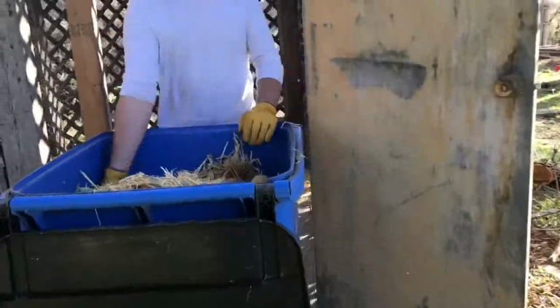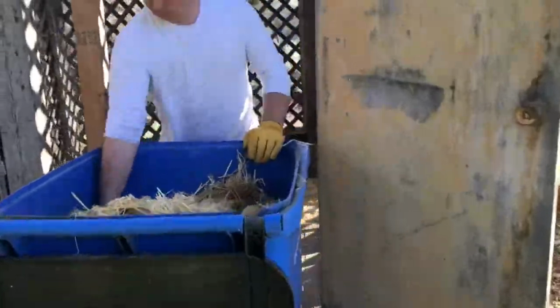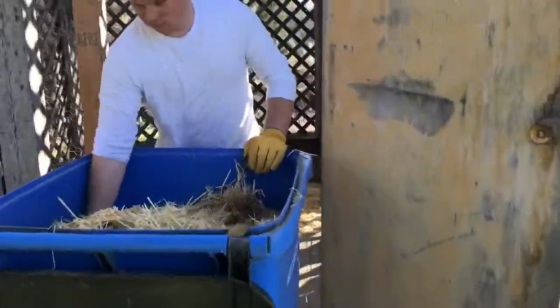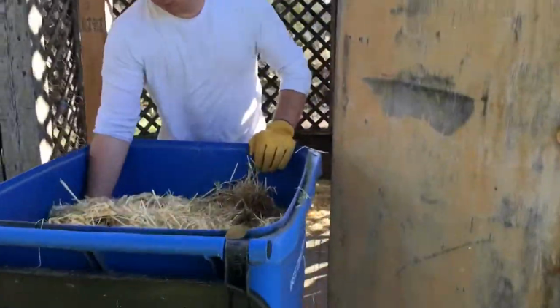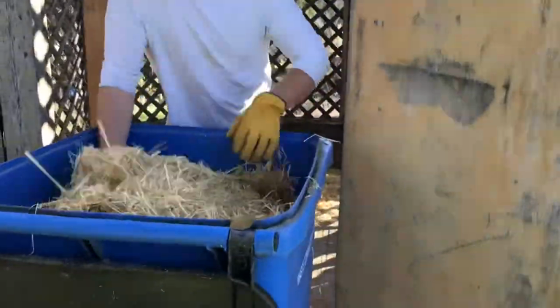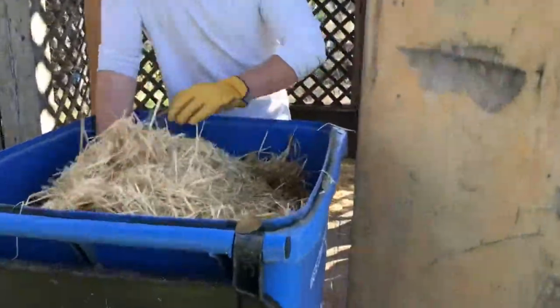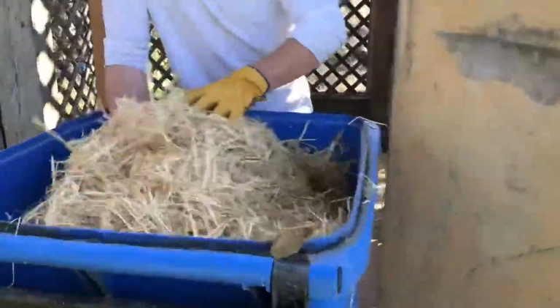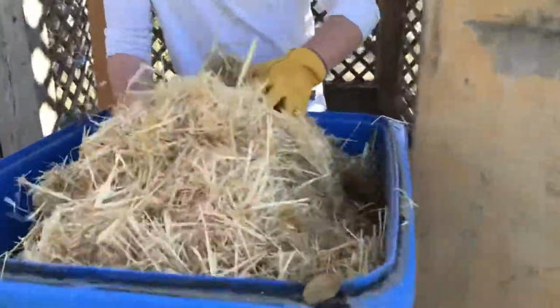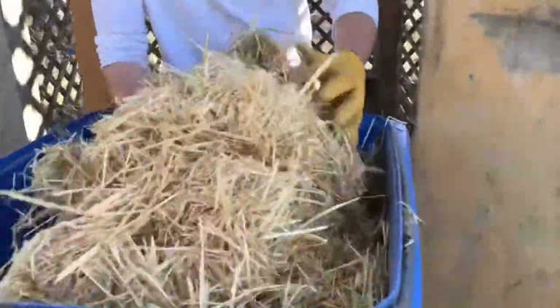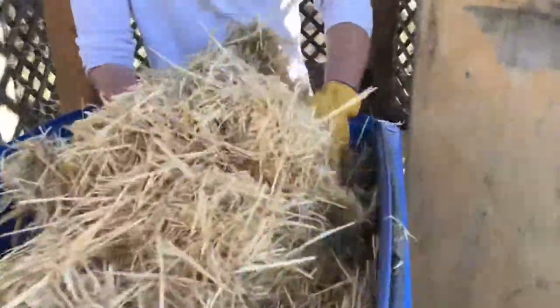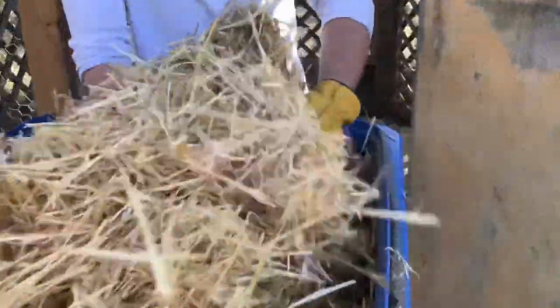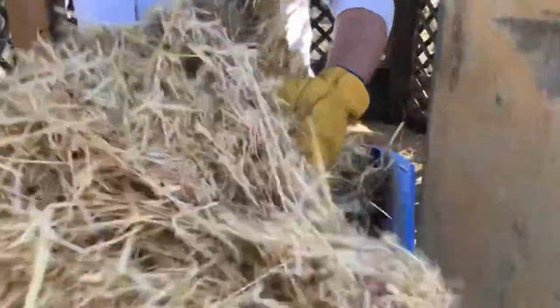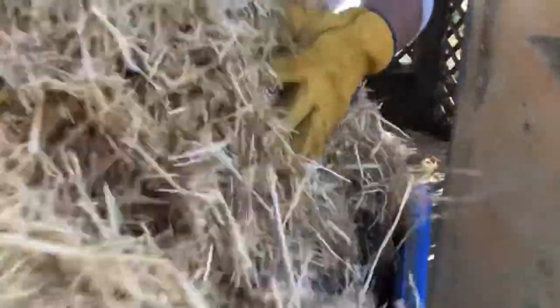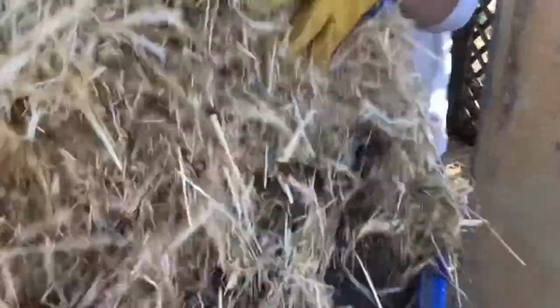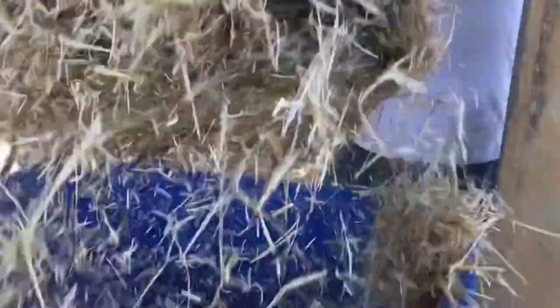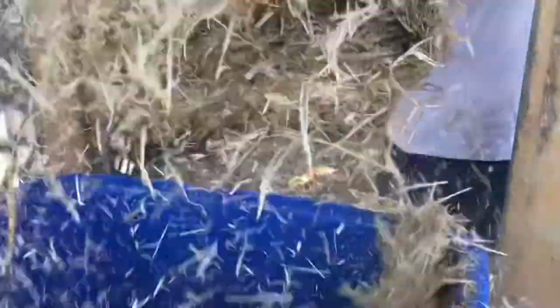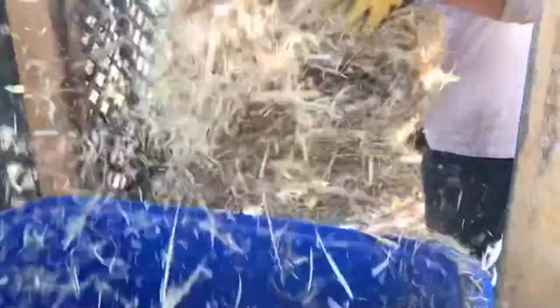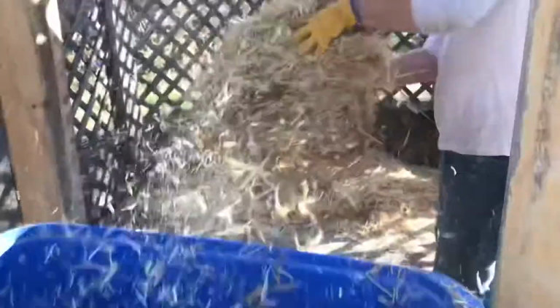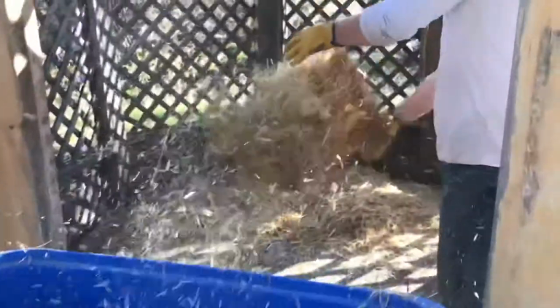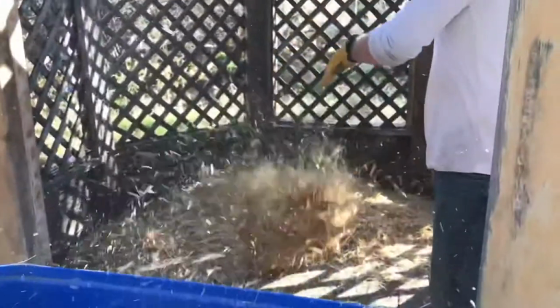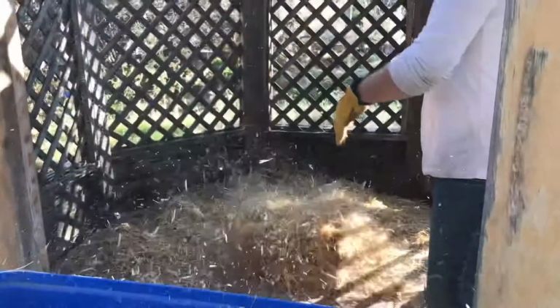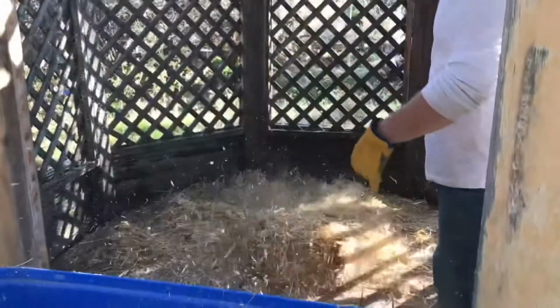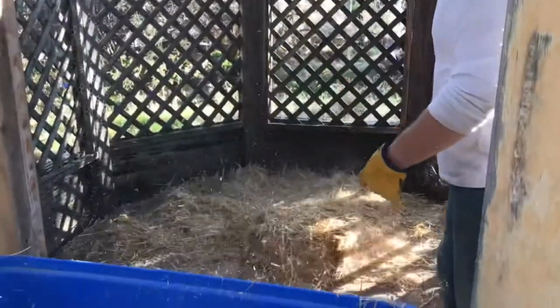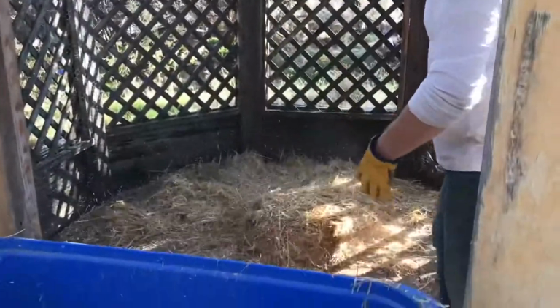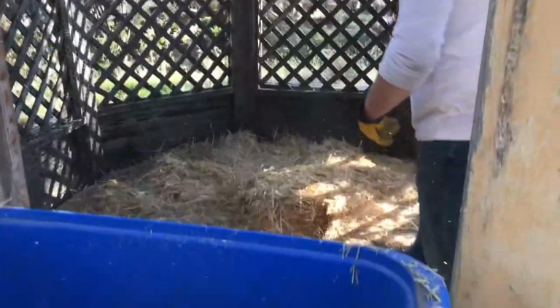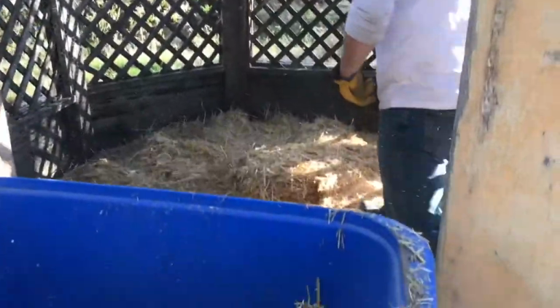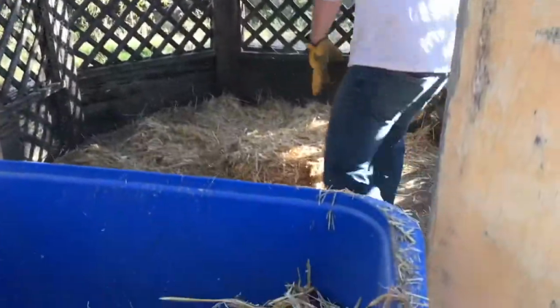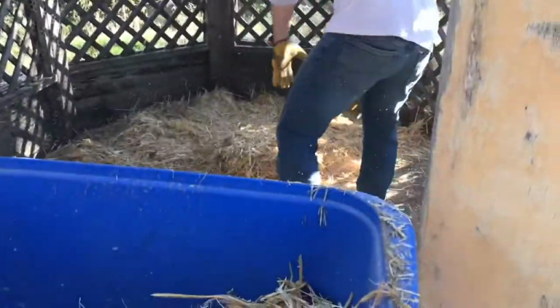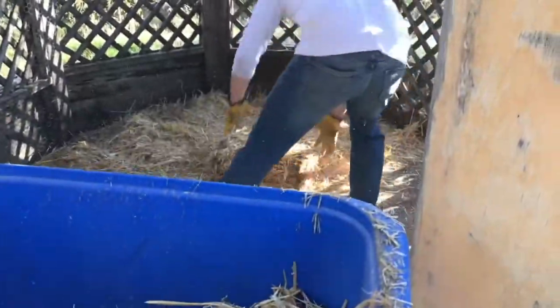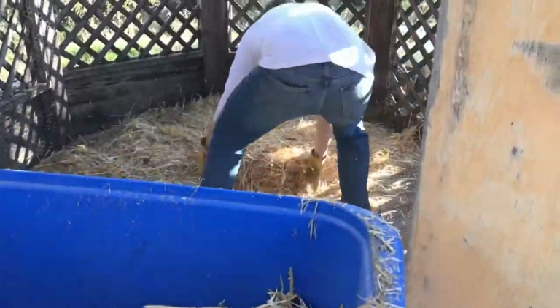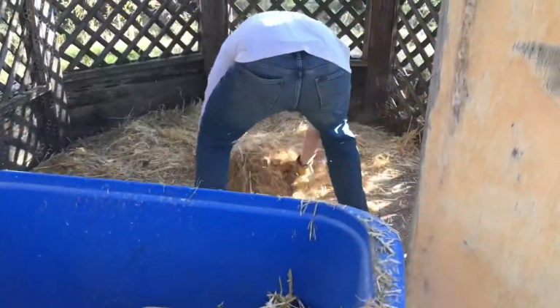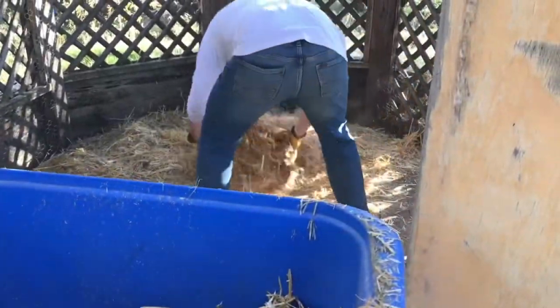Now here we are. Here Jace is, now putting some straw down.